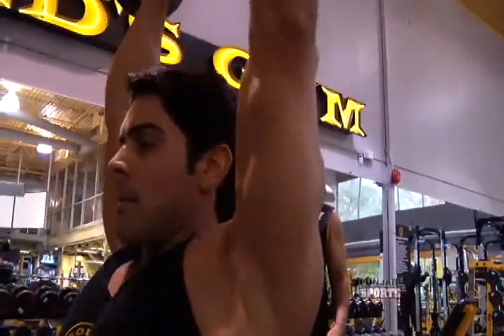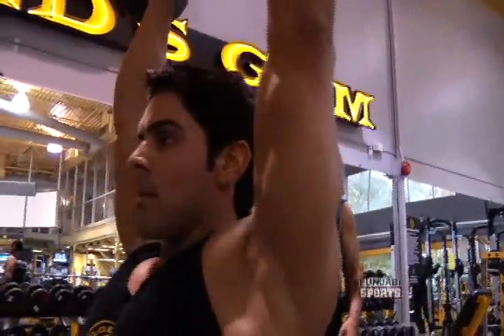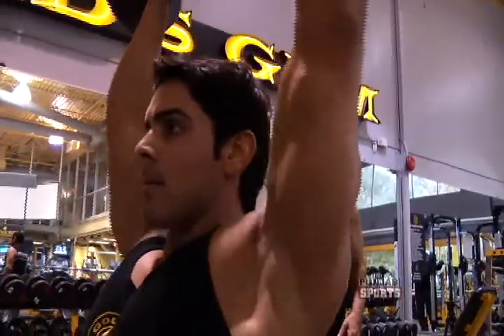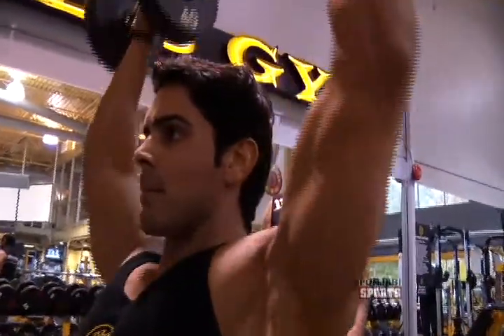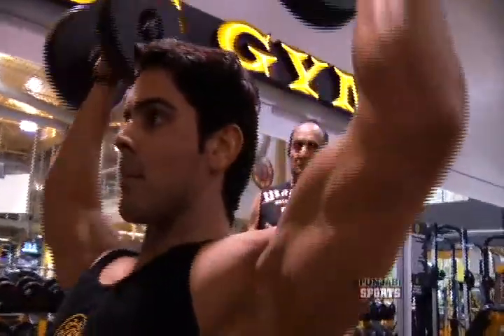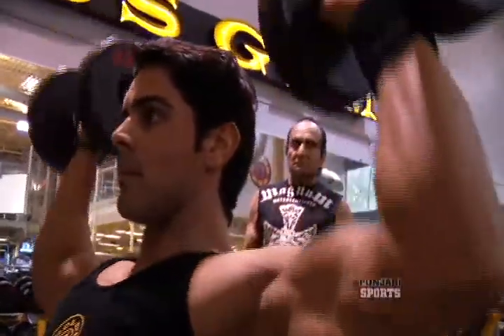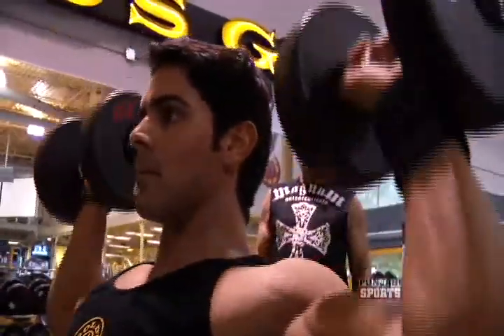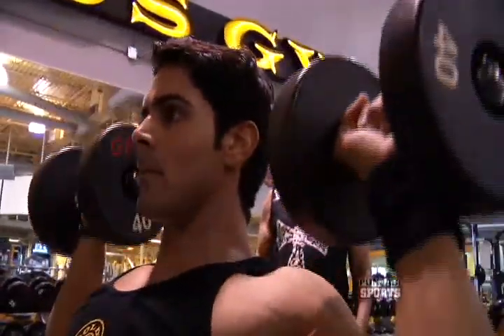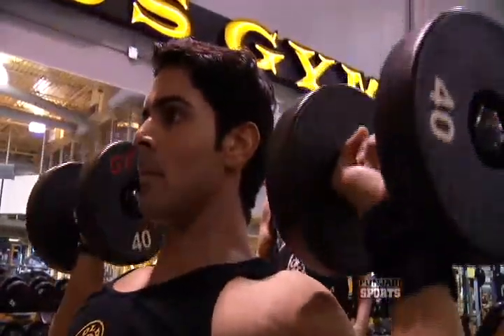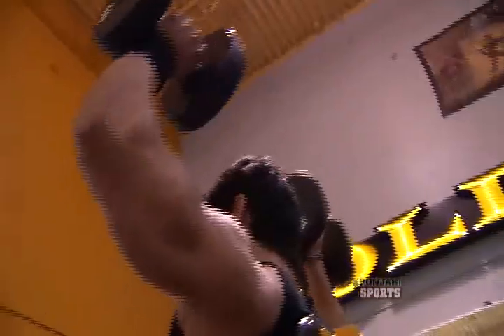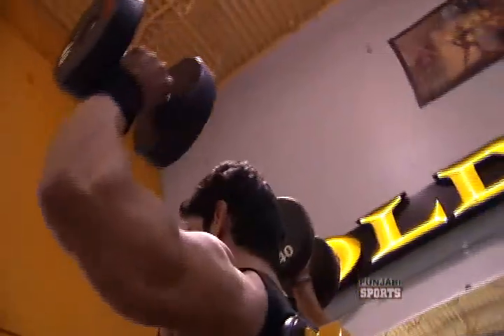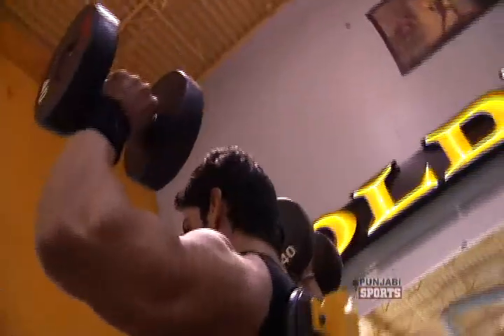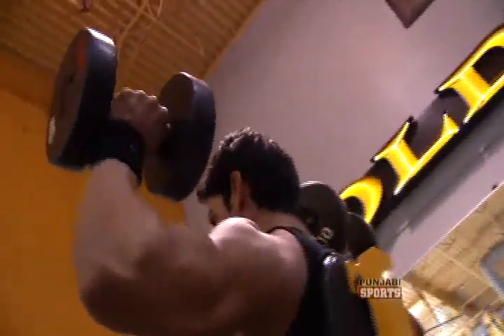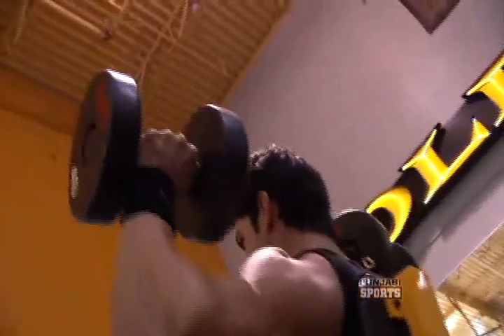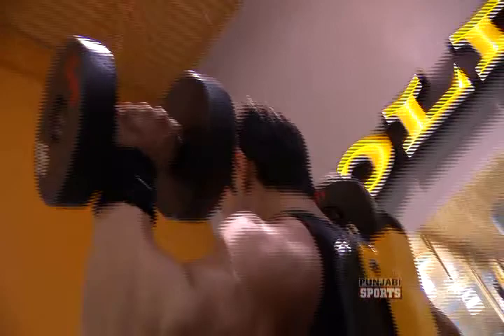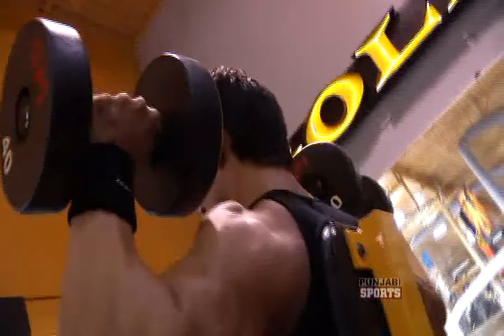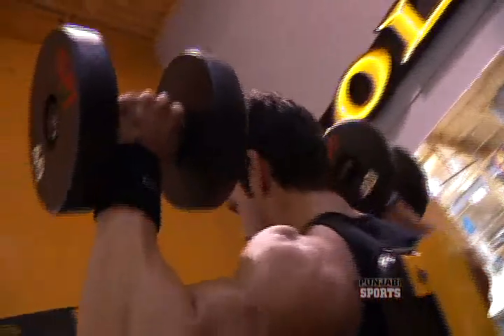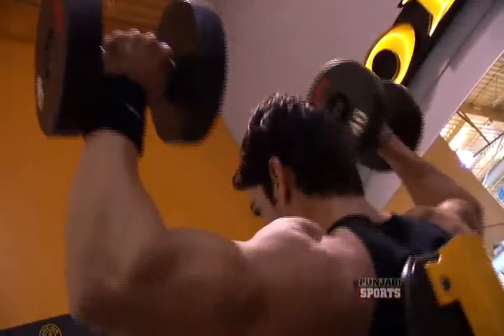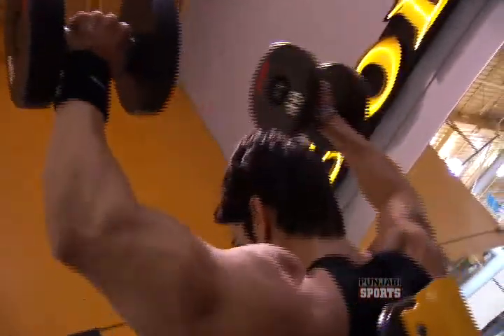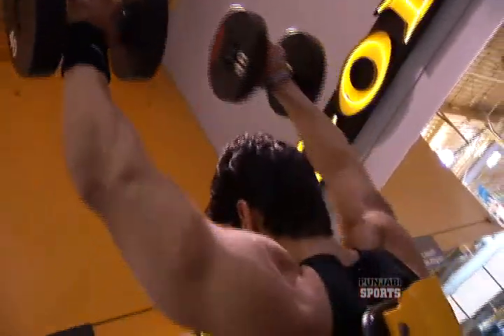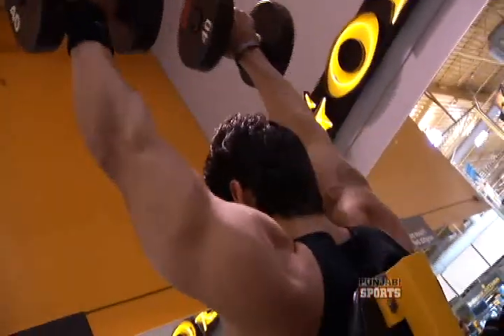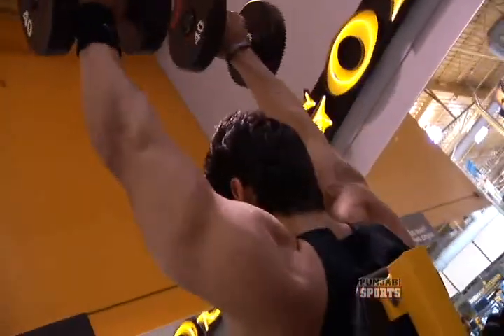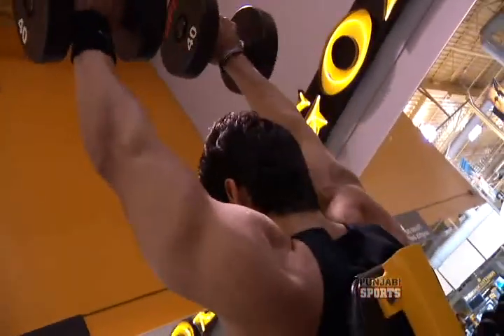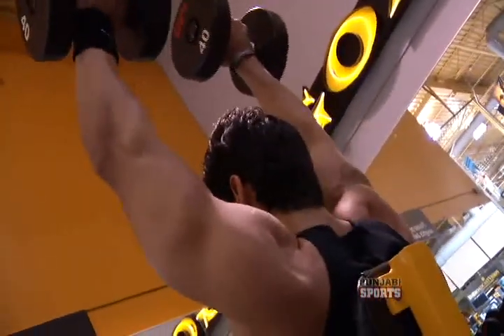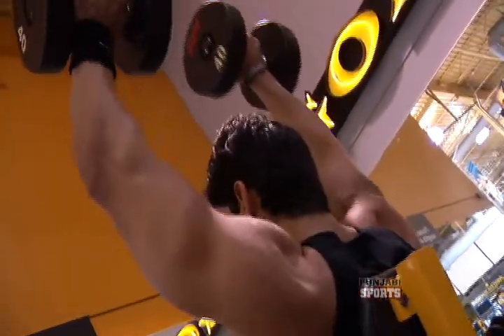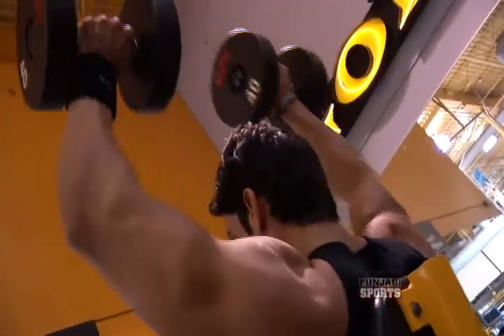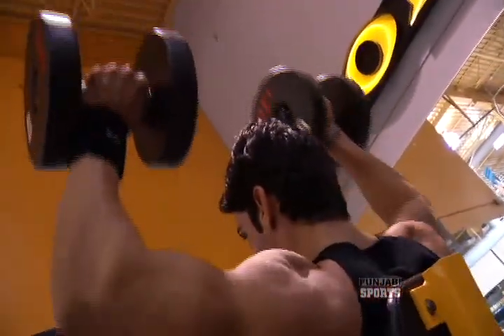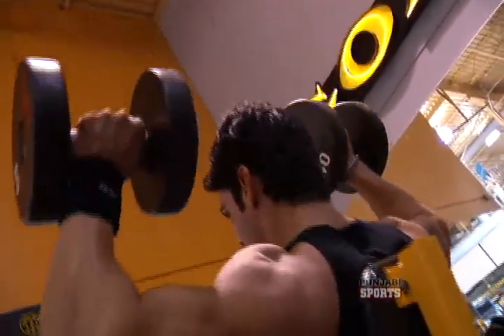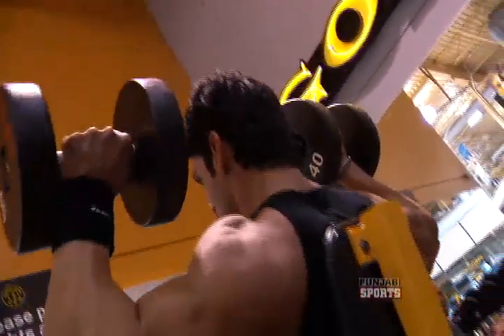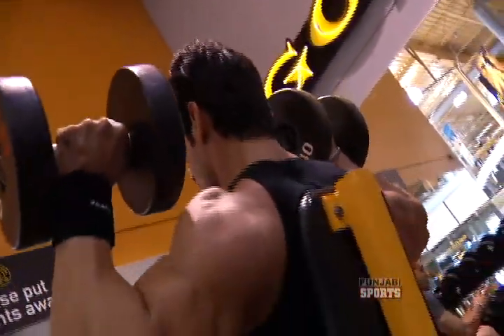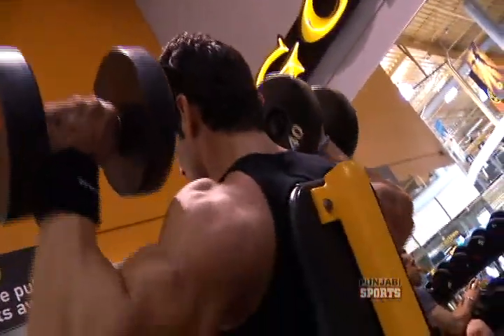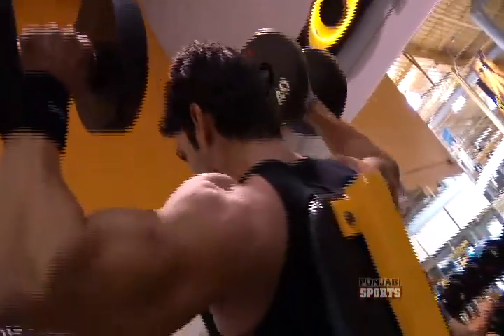You will sit there and you will not allow your elbows to come in — keep them from caving inward.